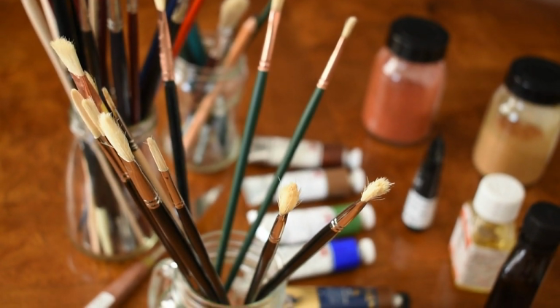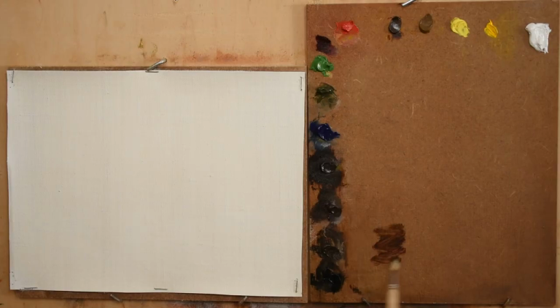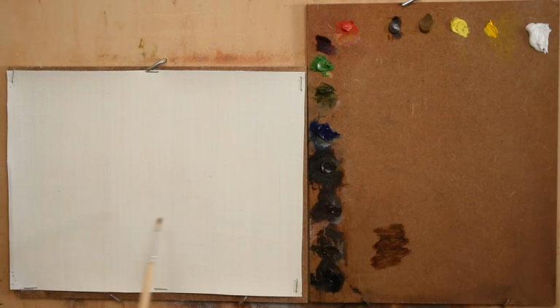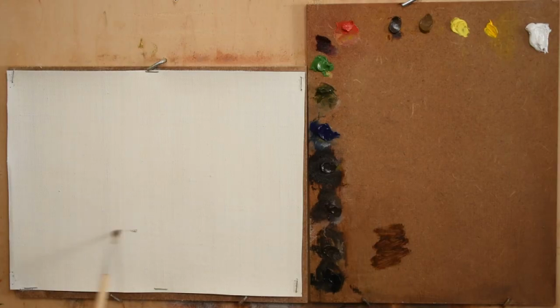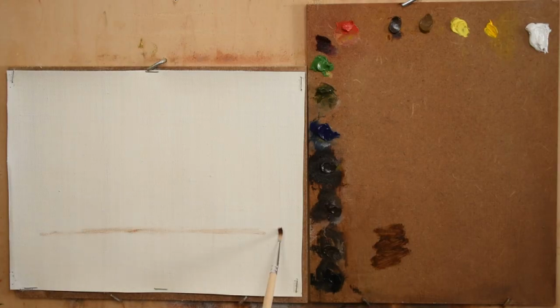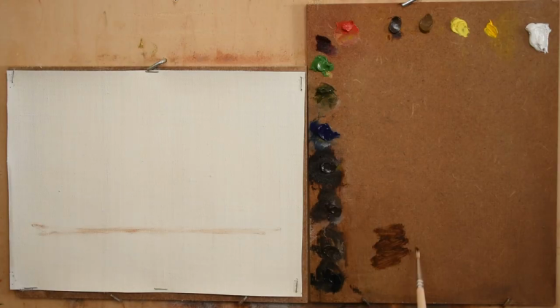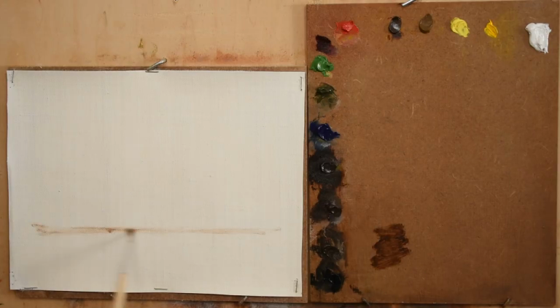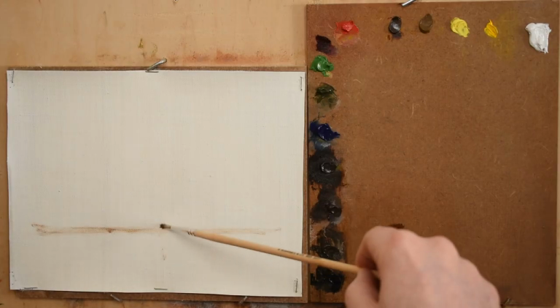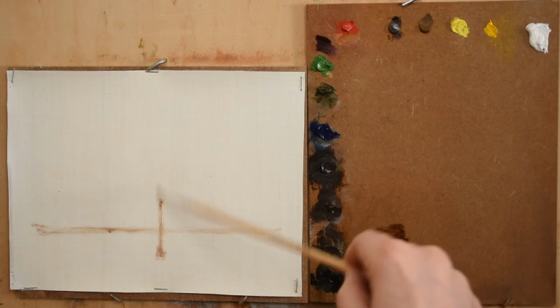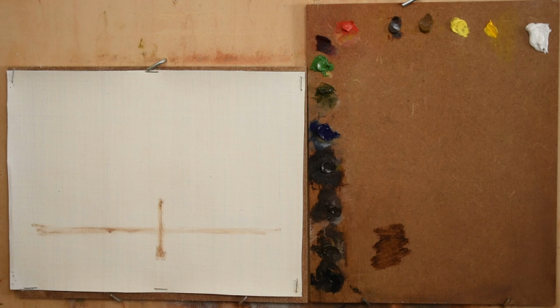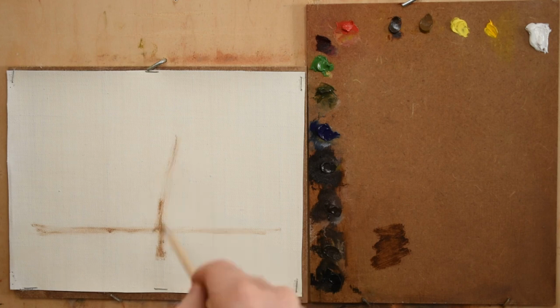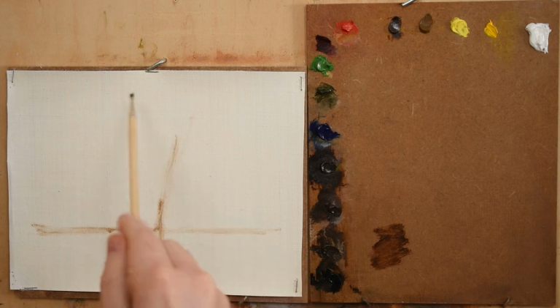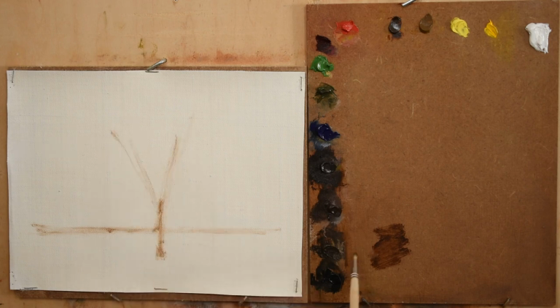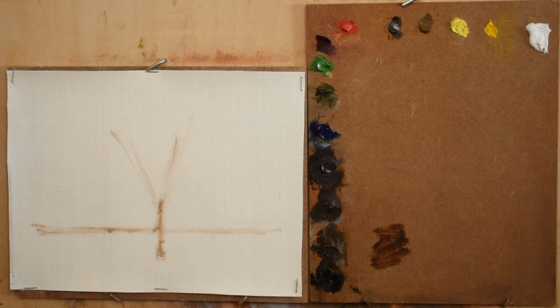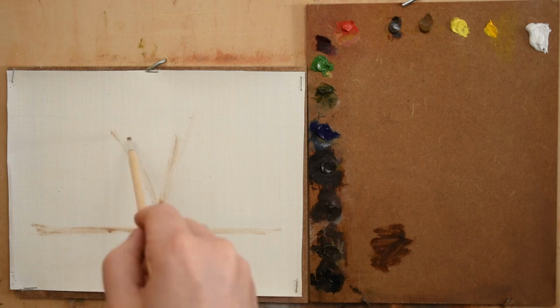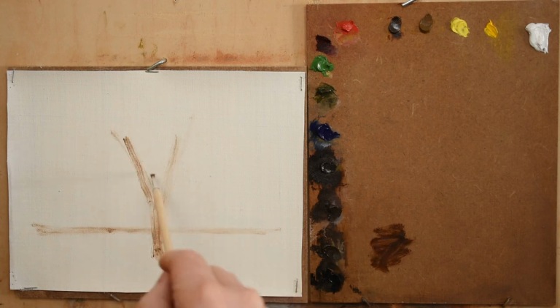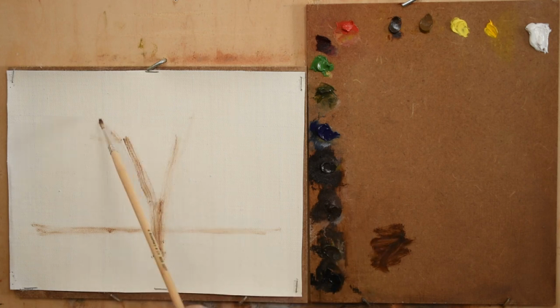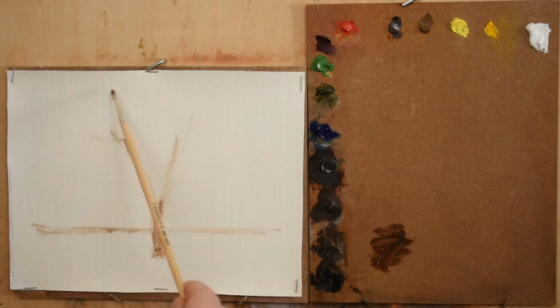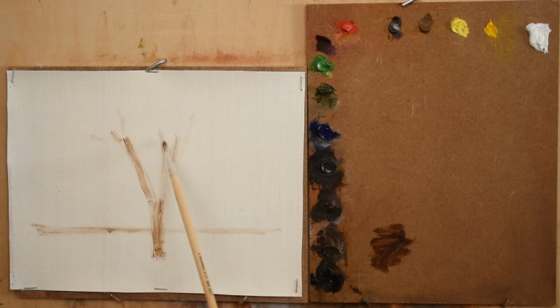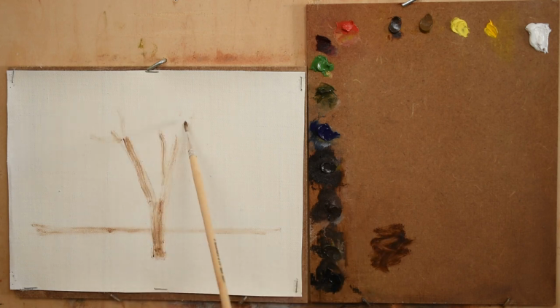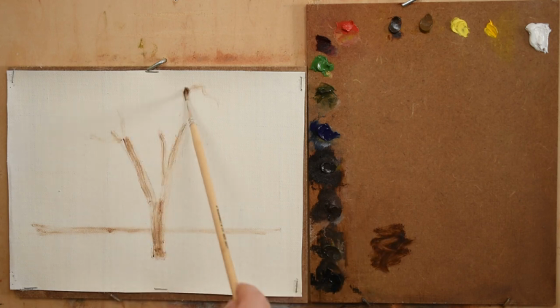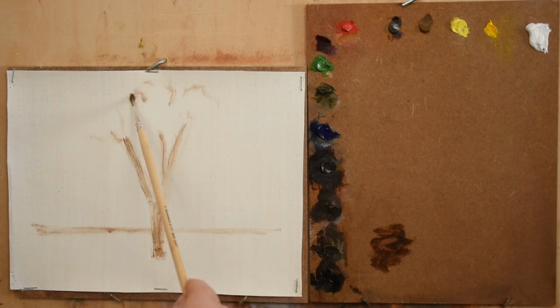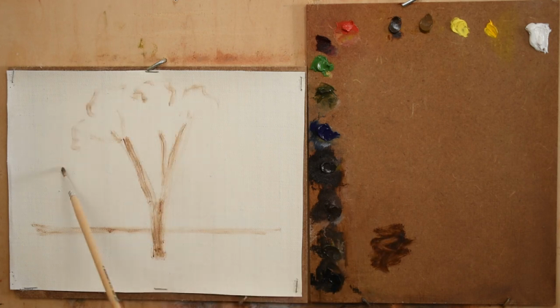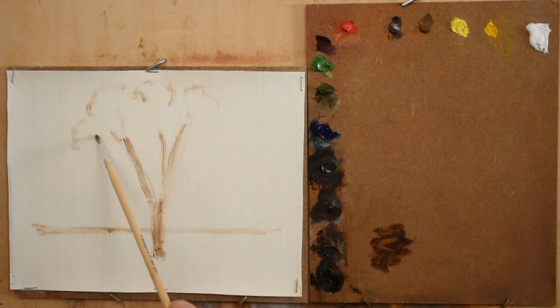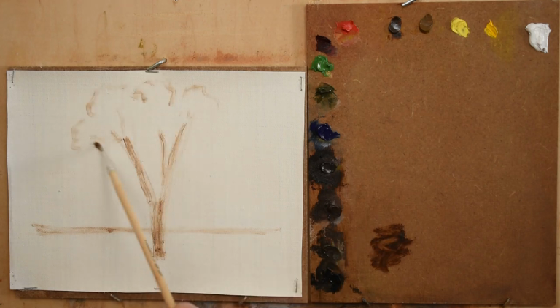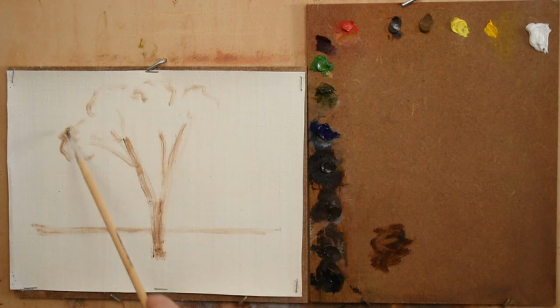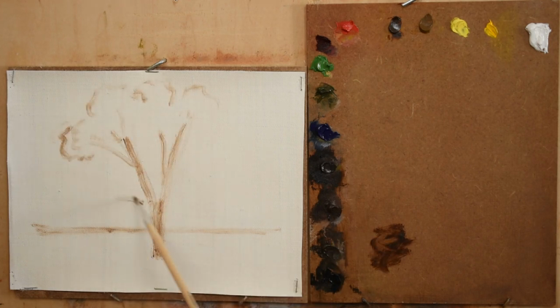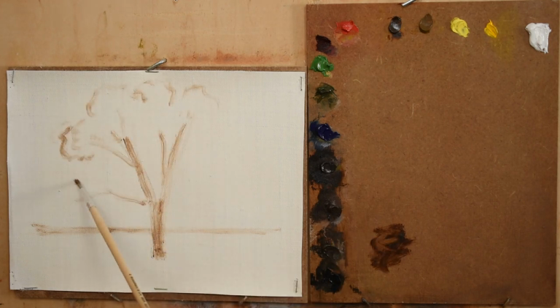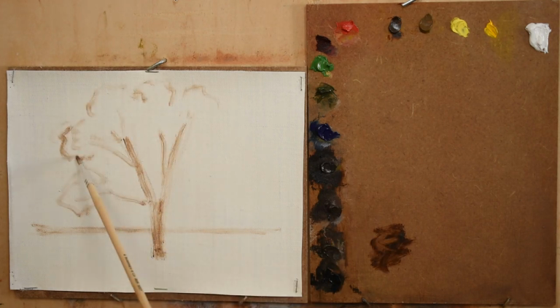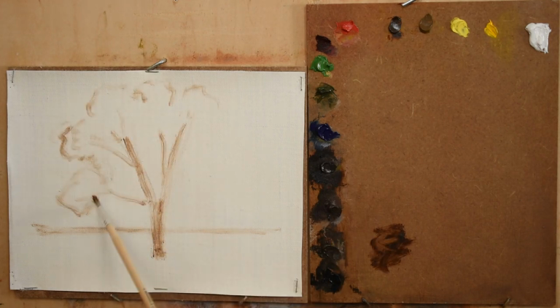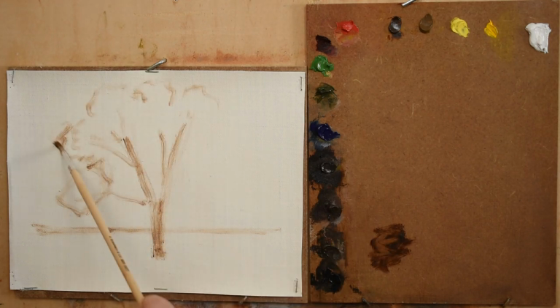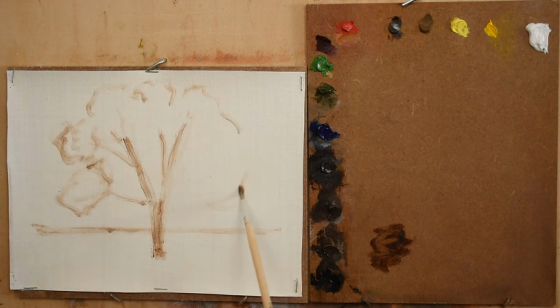Hello everyone and welcome back to my channel. In this quick tree study I share three must-know tips for painting trees.